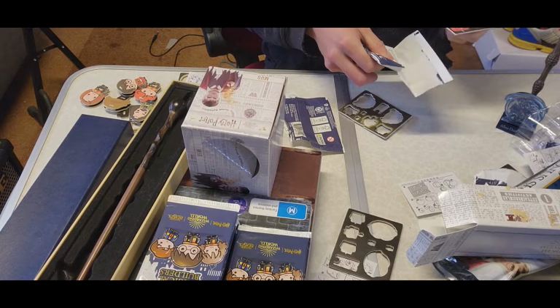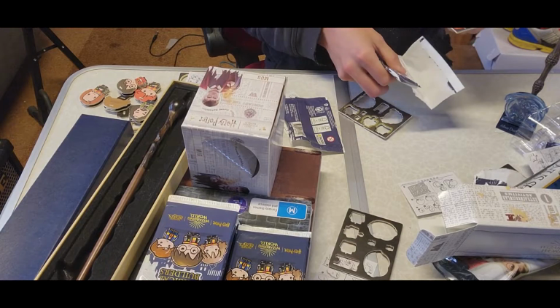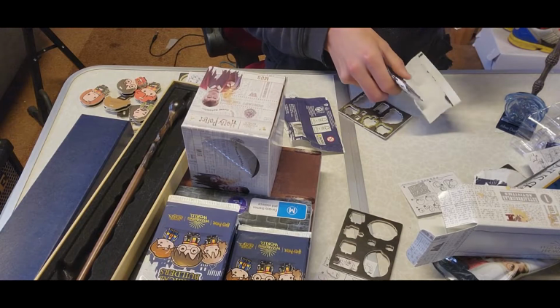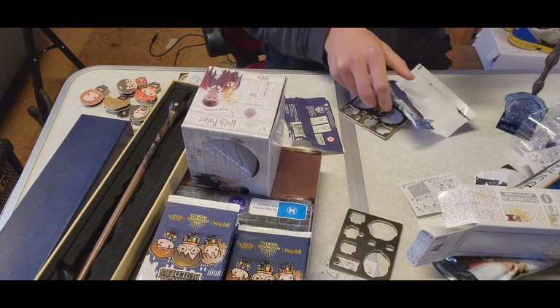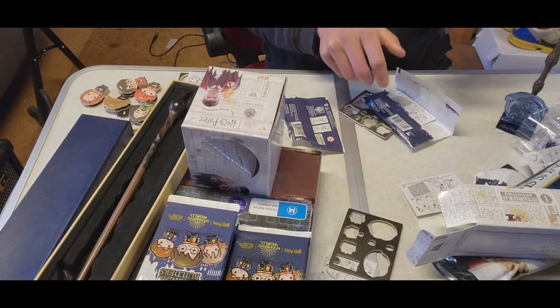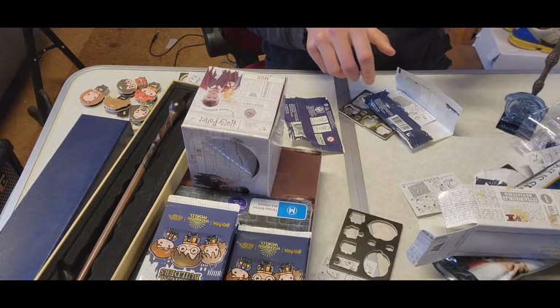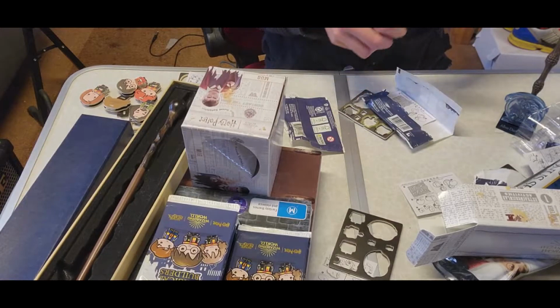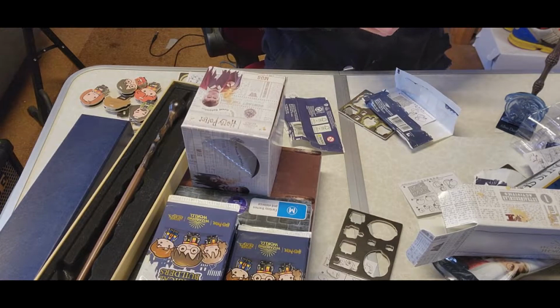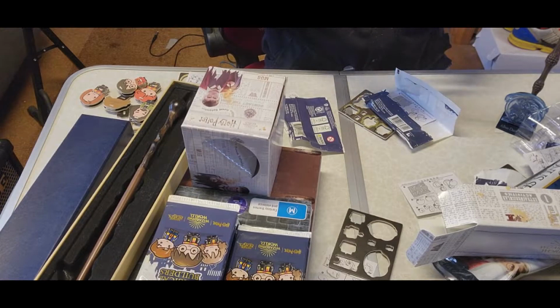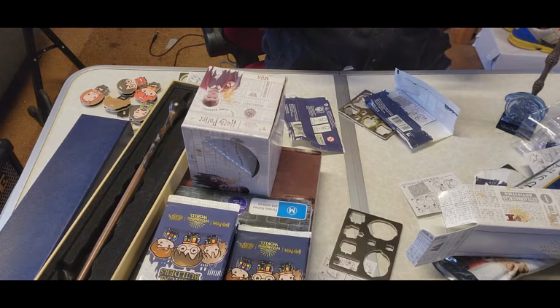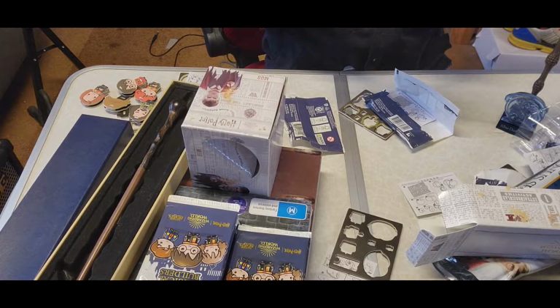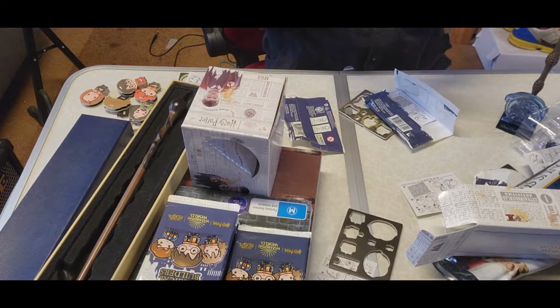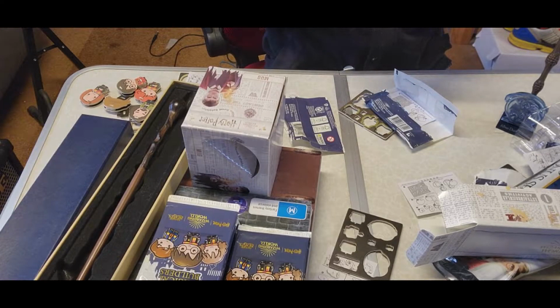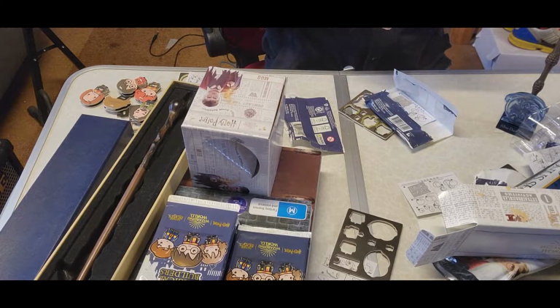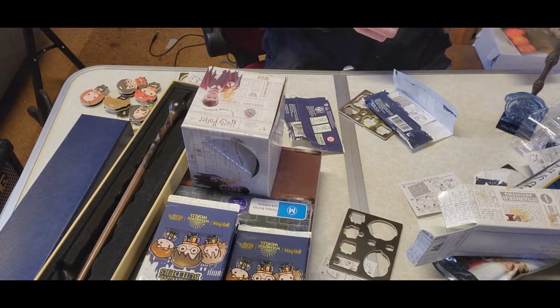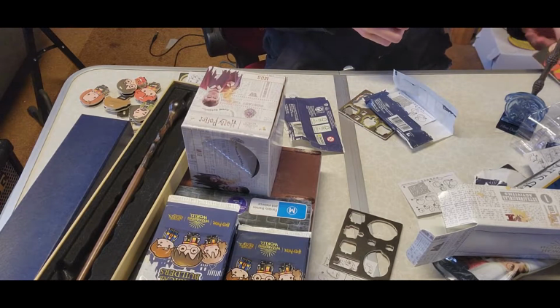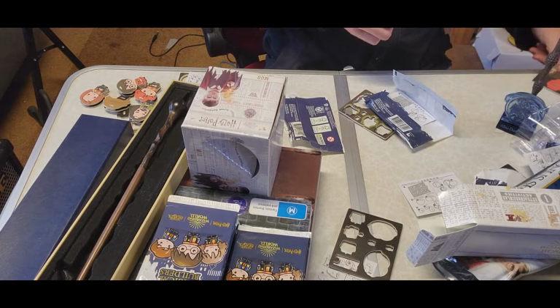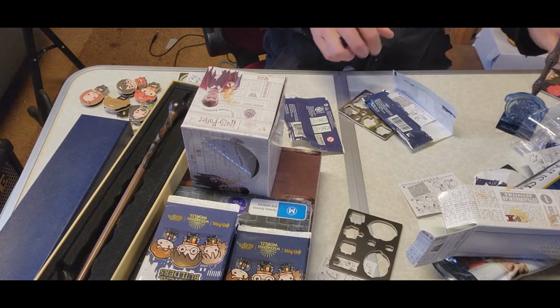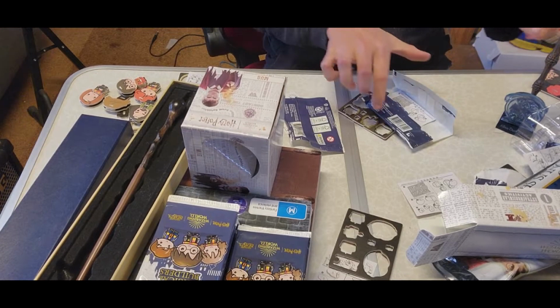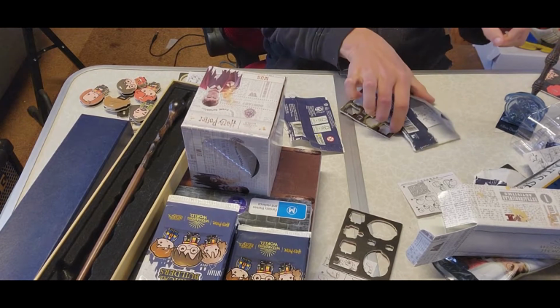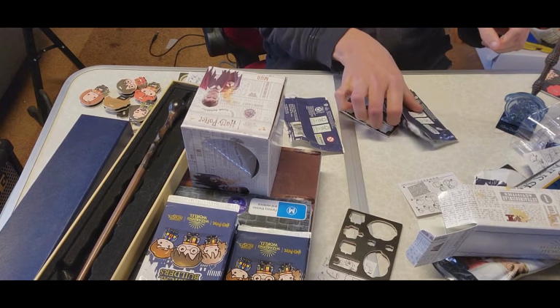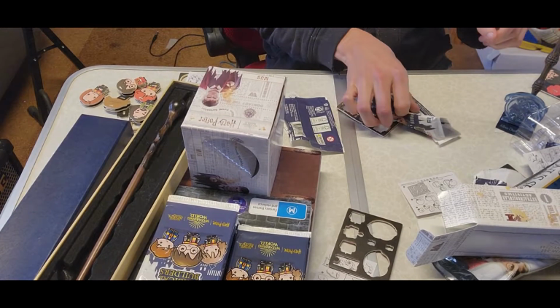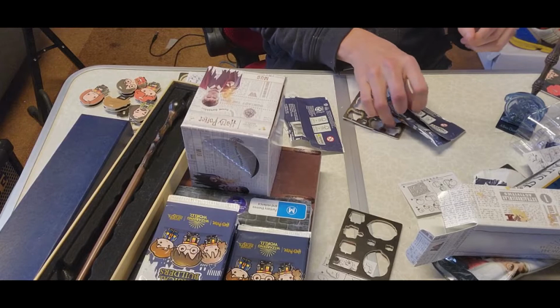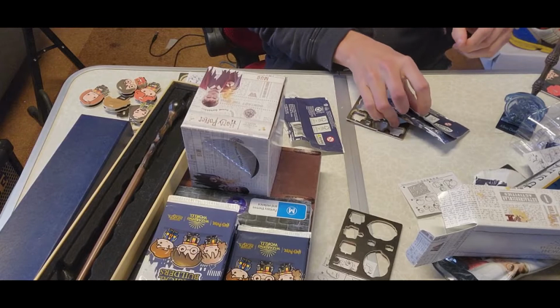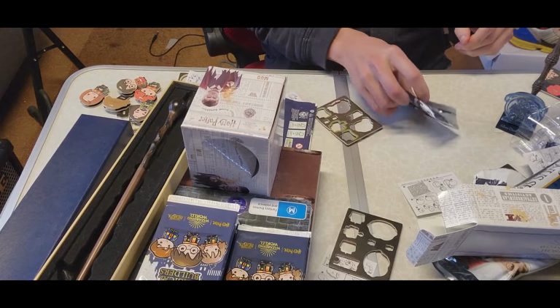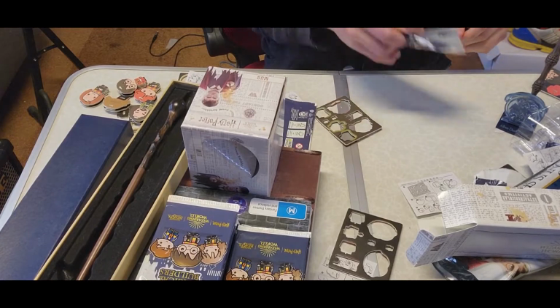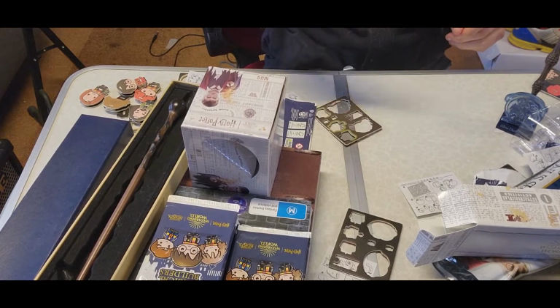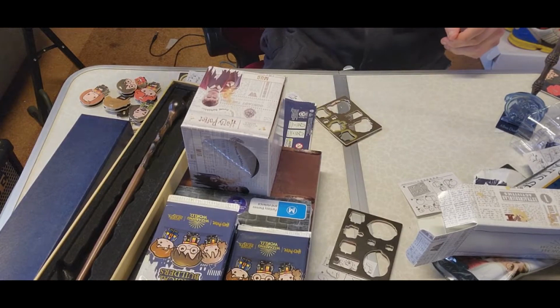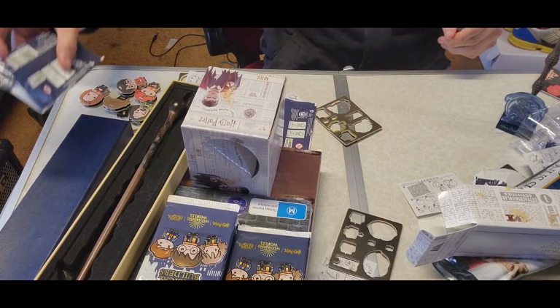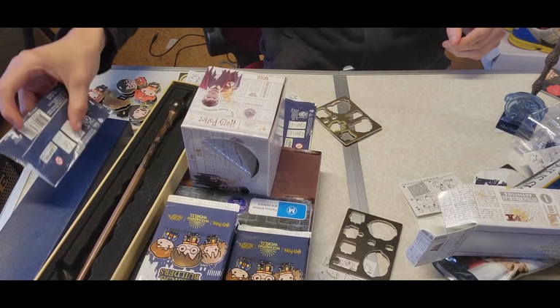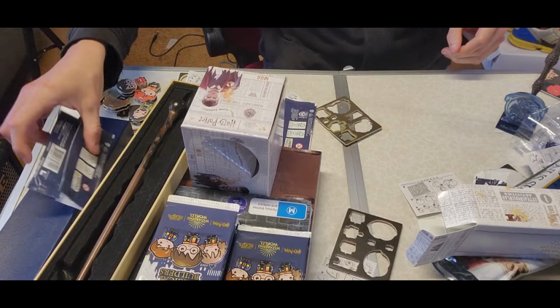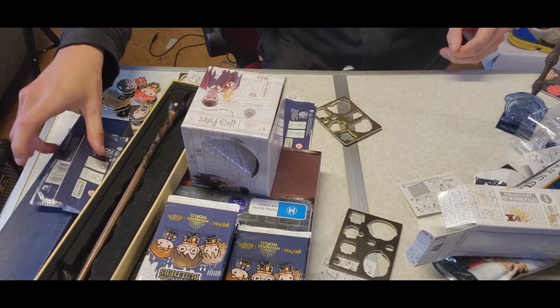The downfall with these is the cardboard is really, really flimsy, so odds are you'll bend something and won't be able to get it out. That's Sirius Black — there you go. We'll do one more and then I'll show you a big collector's case. We got another double of Harry Potter — we'll just put this aside.